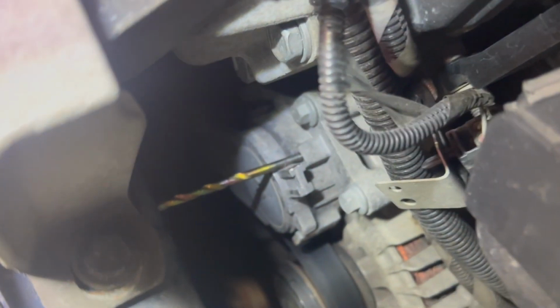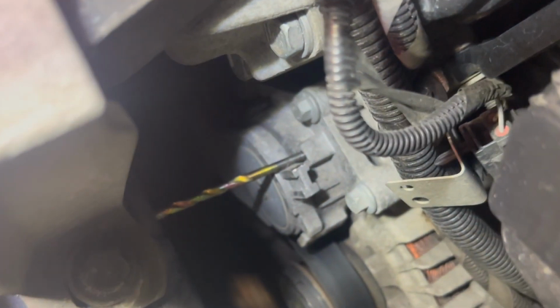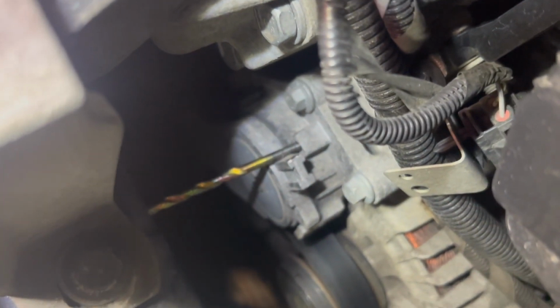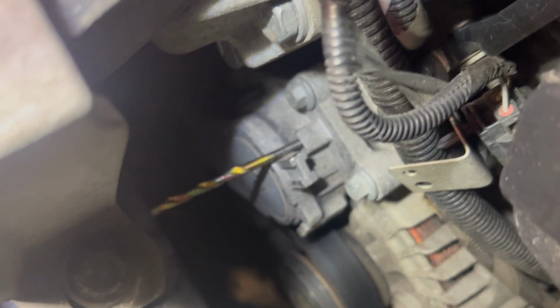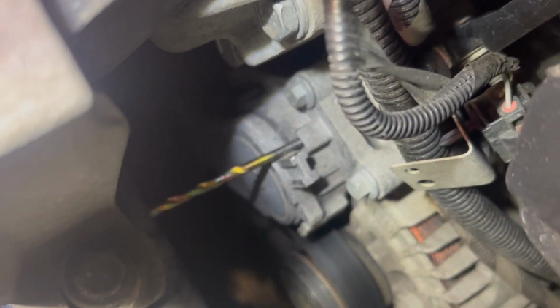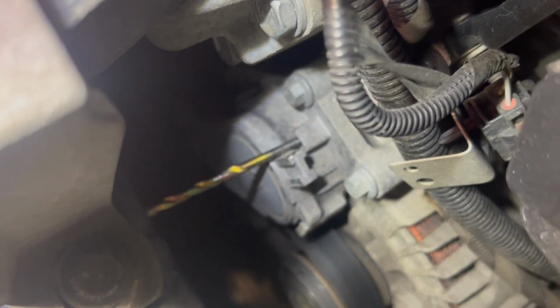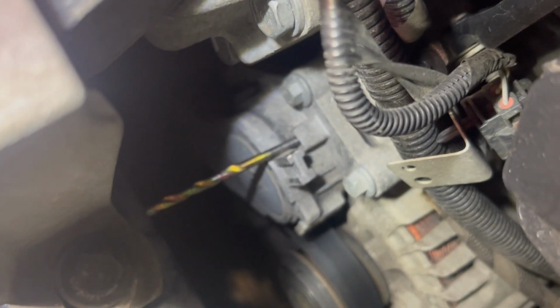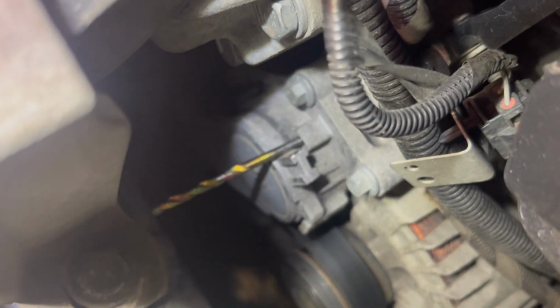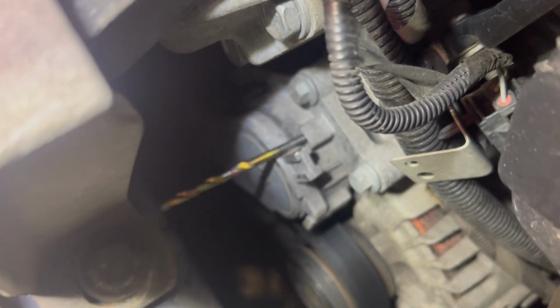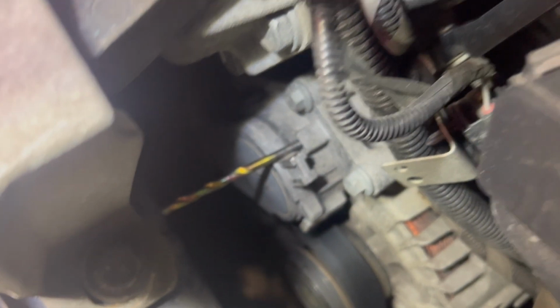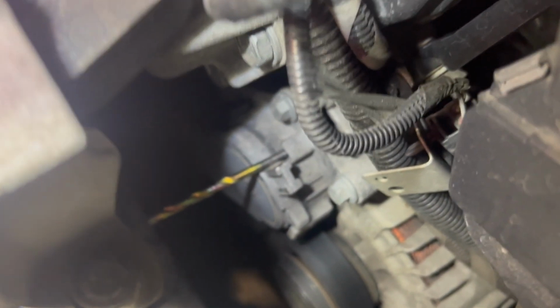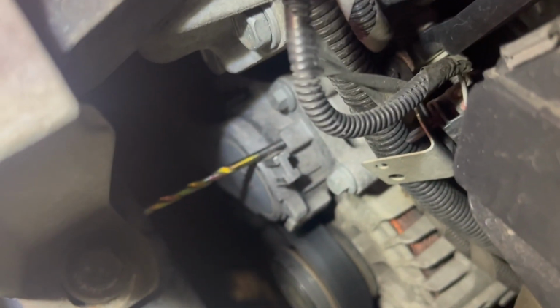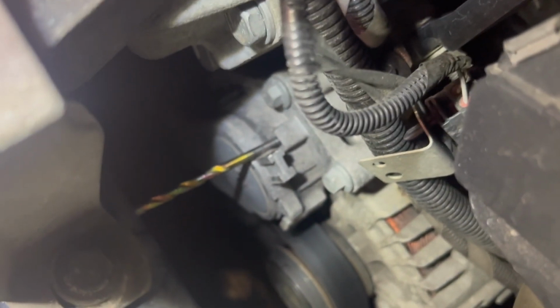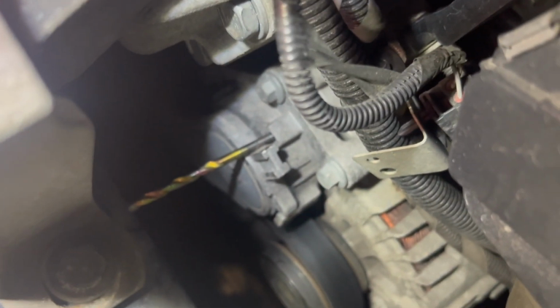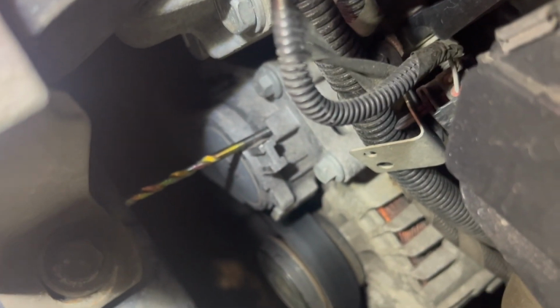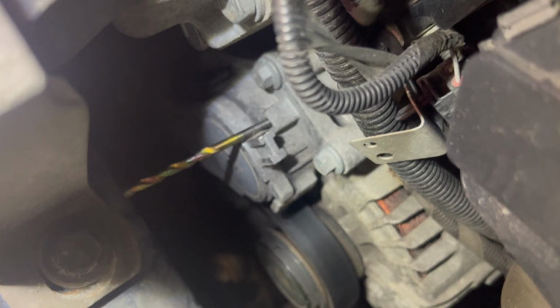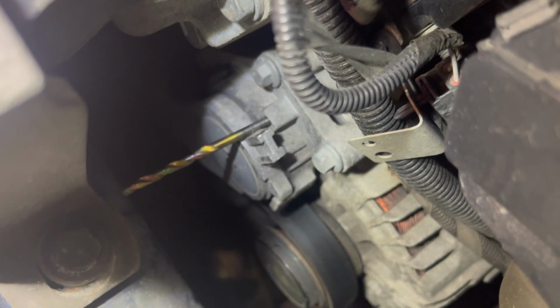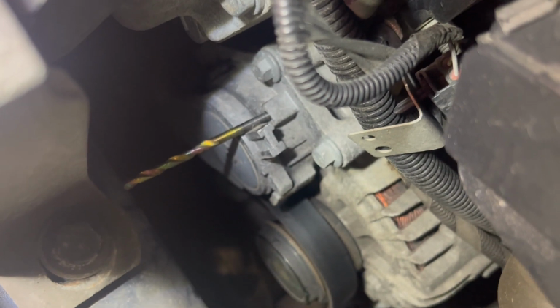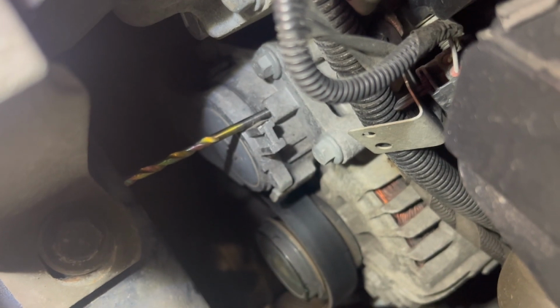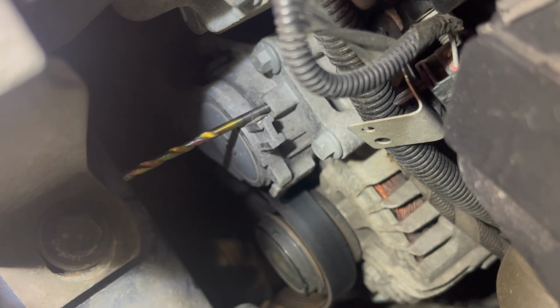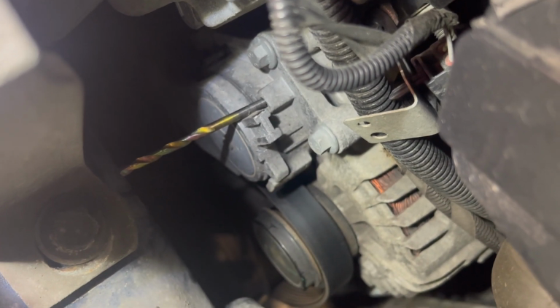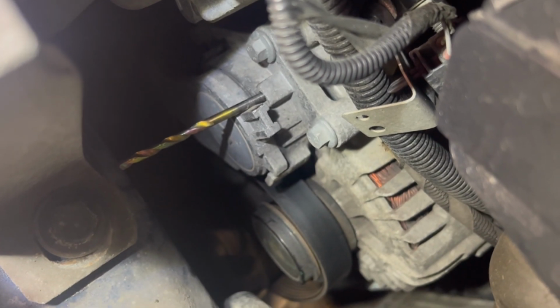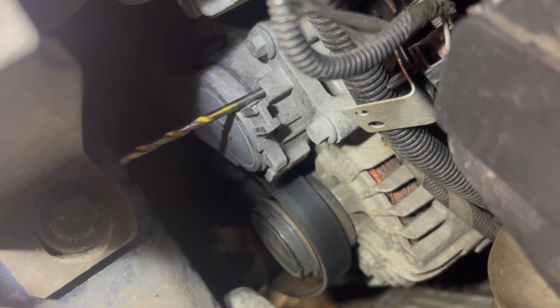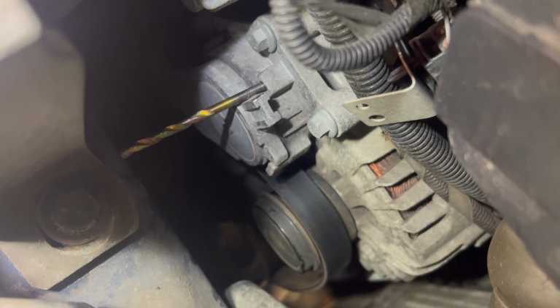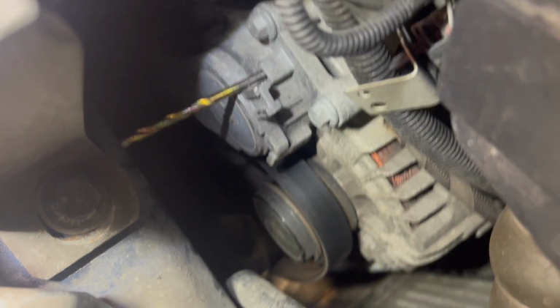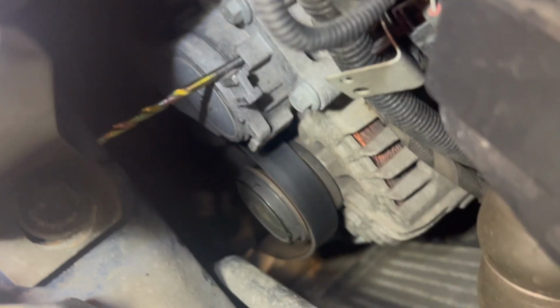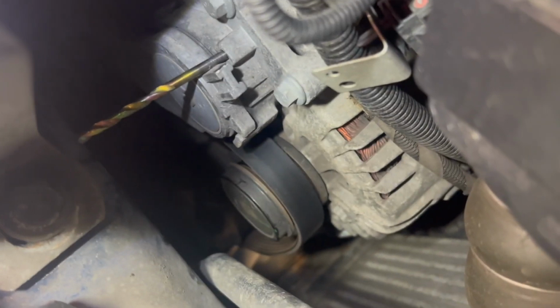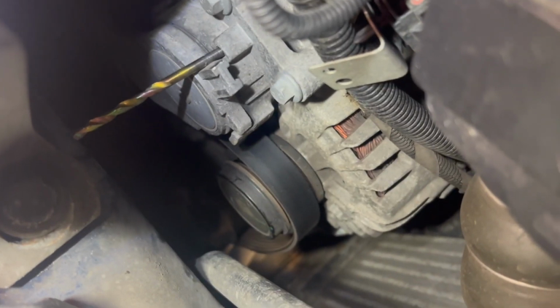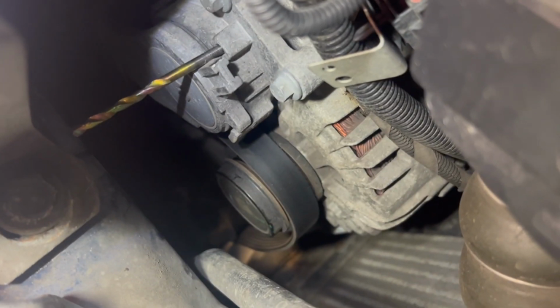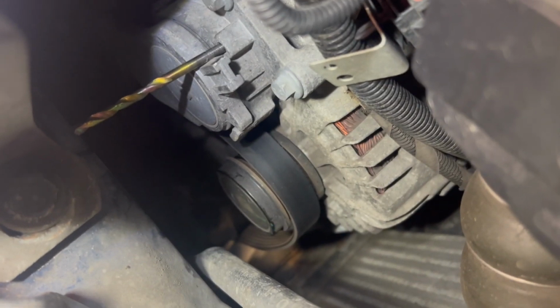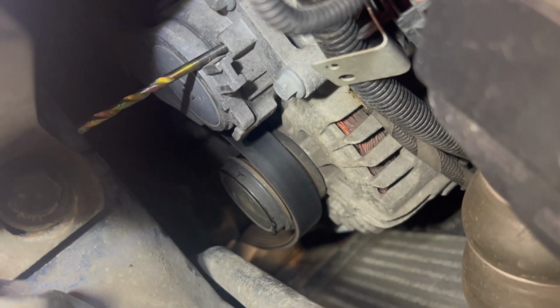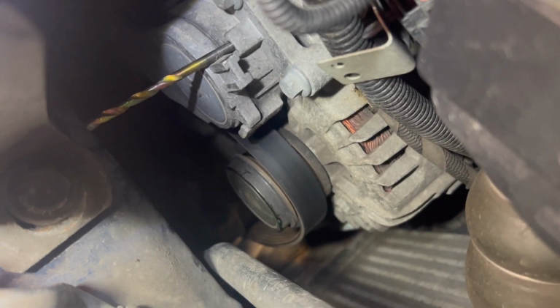You can see the tensioner is in the fully backed-off position. The drill bit is just holding it in that position now. You can see the alternator belt is slack there.